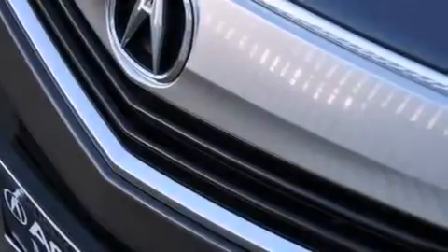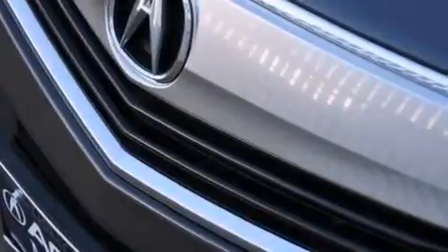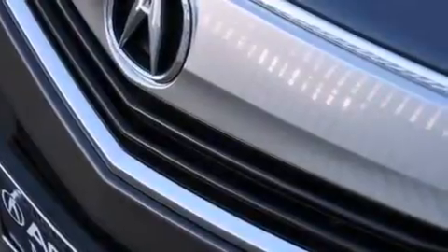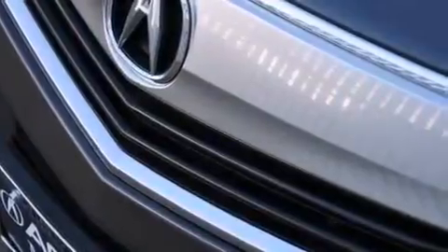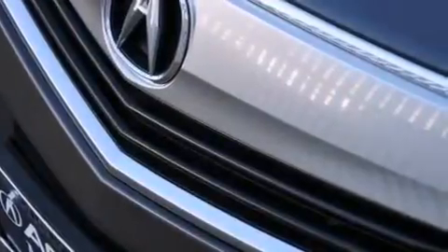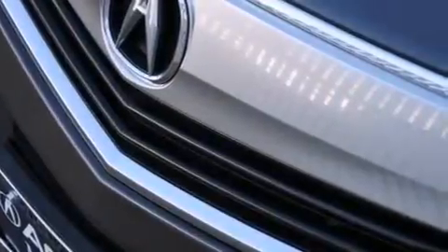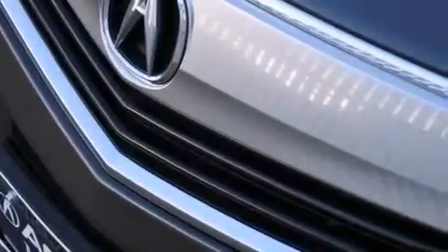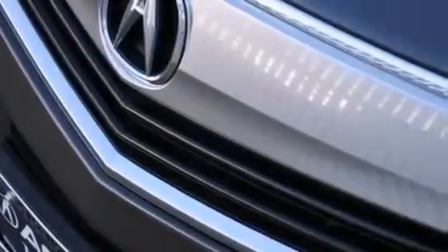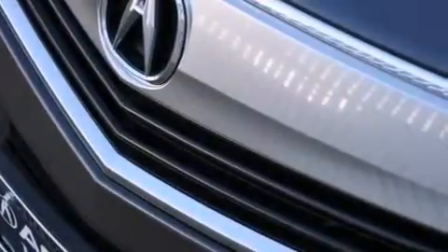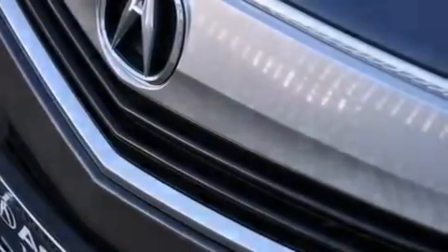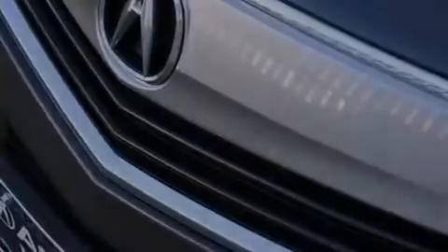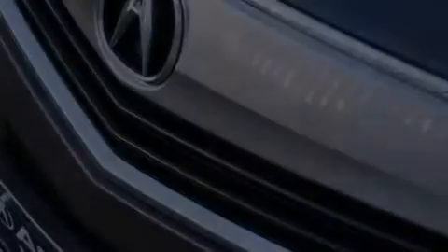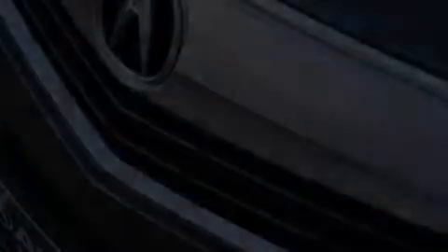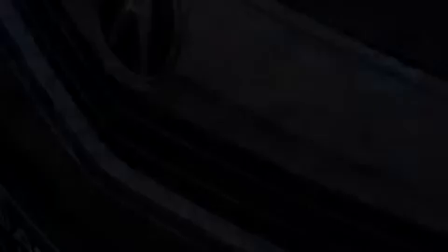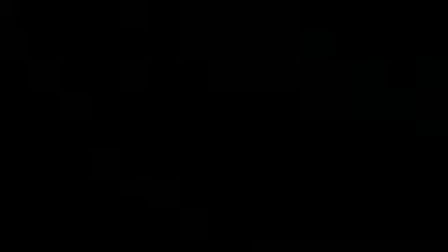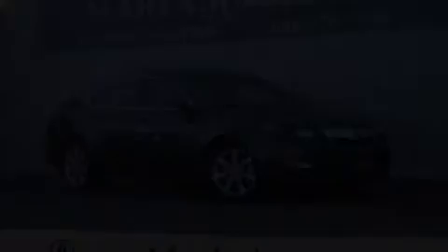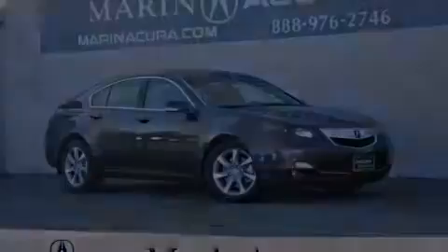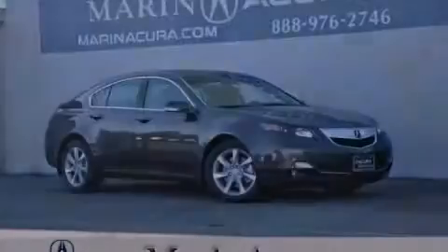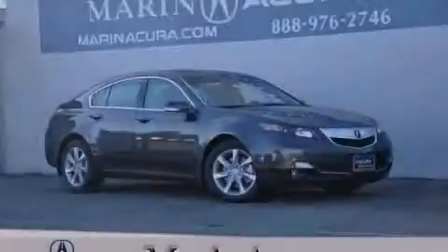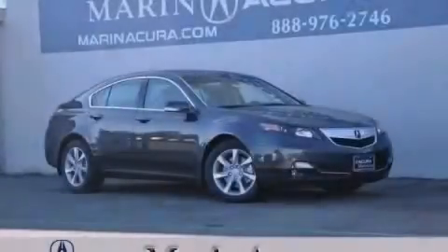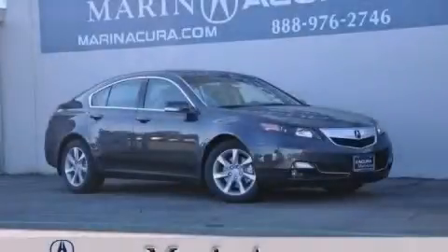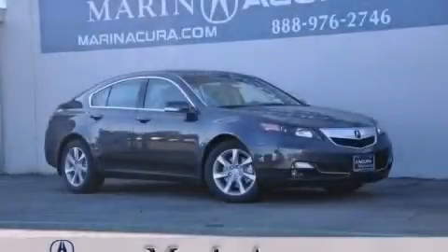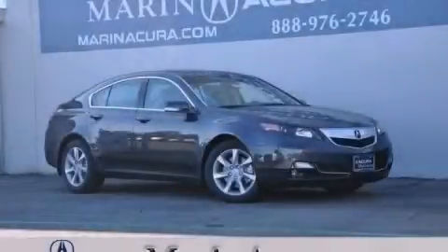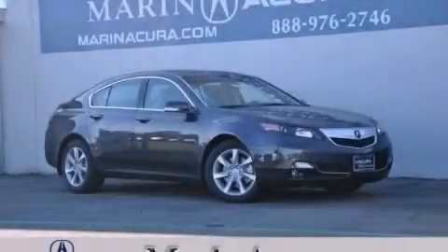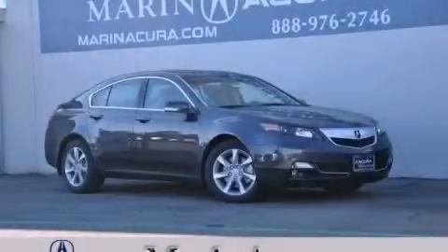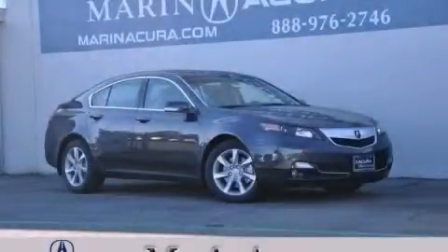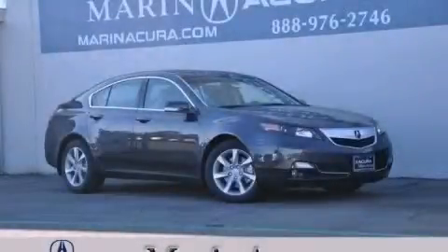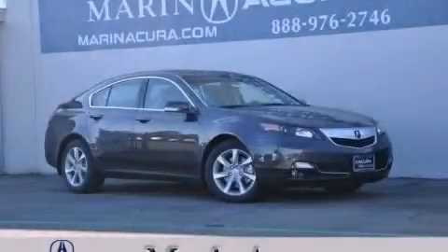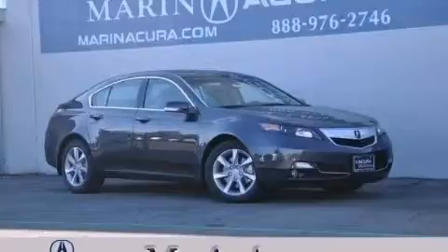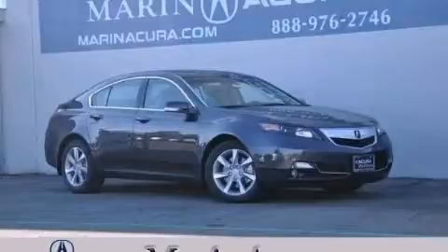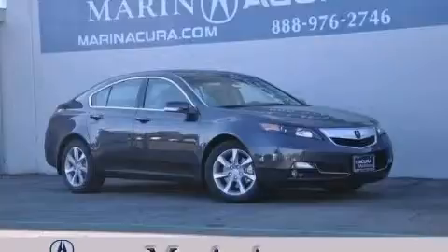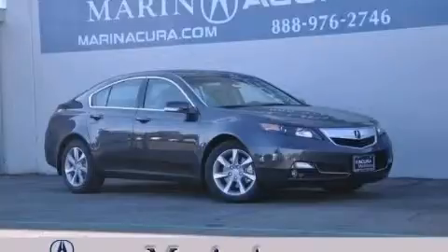We invite you to contact us today to learn more about this vehicle.